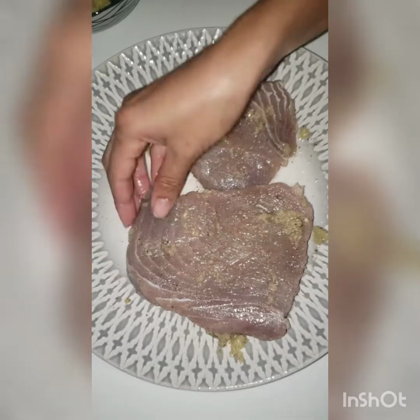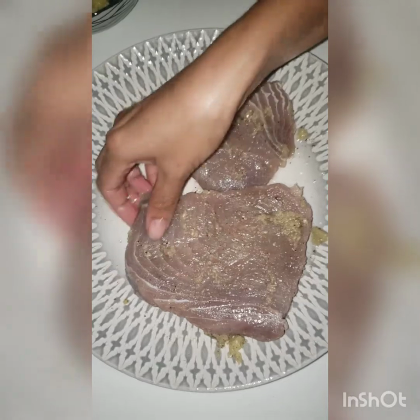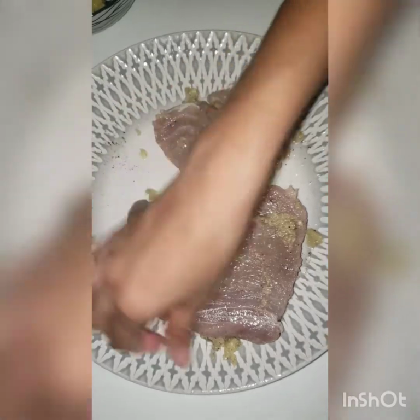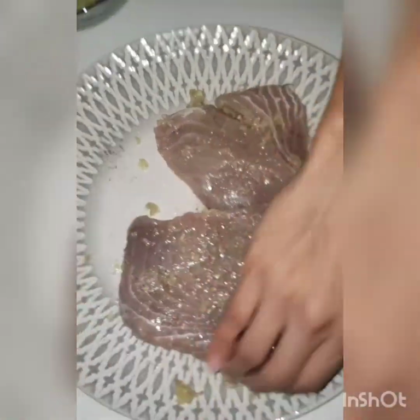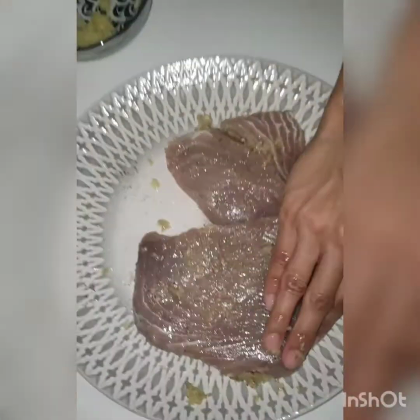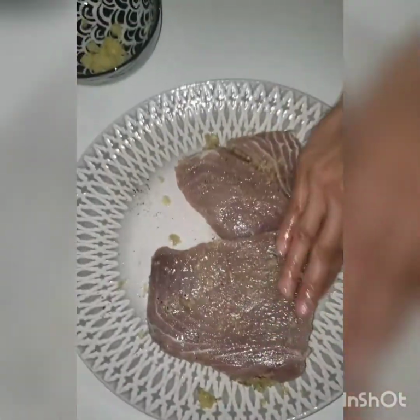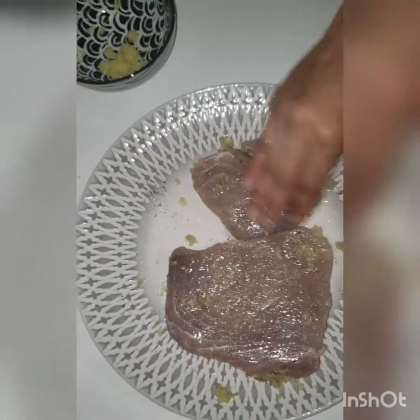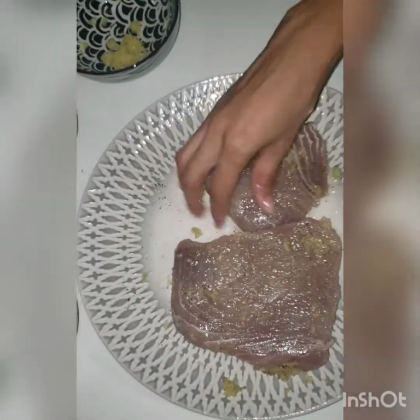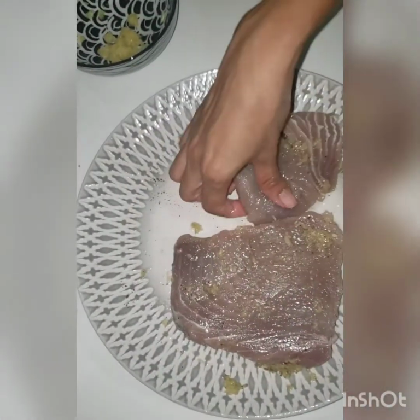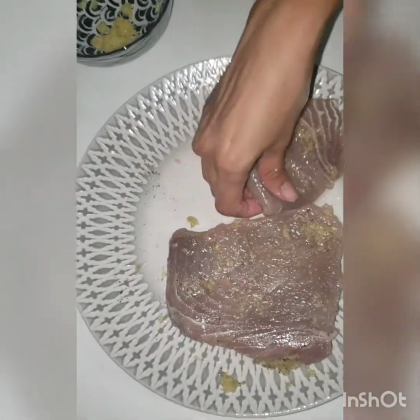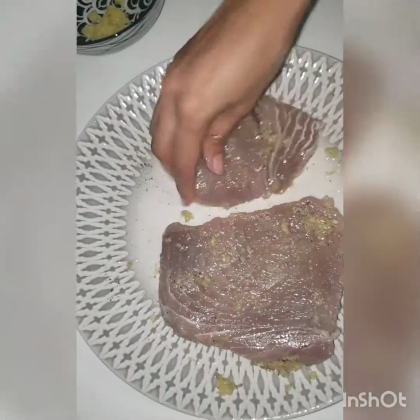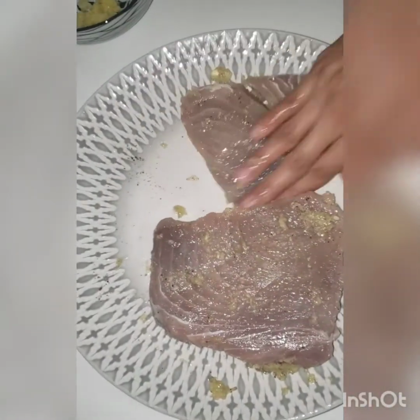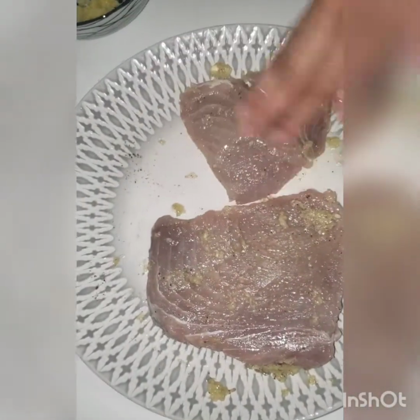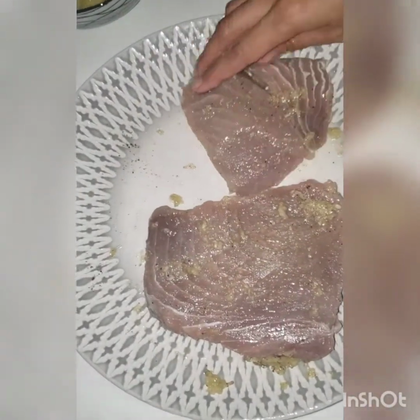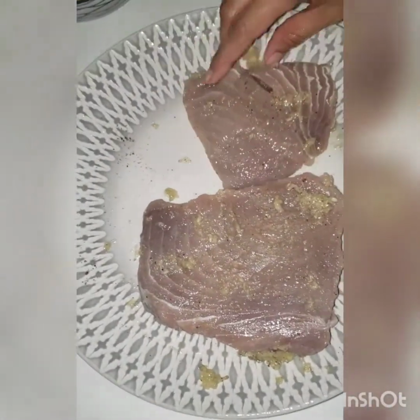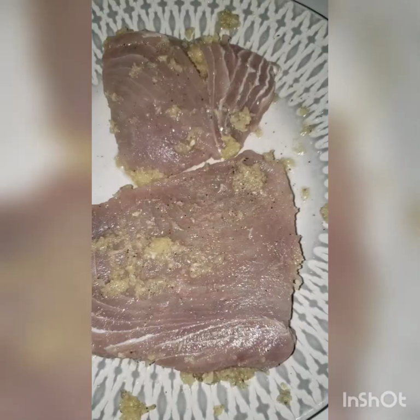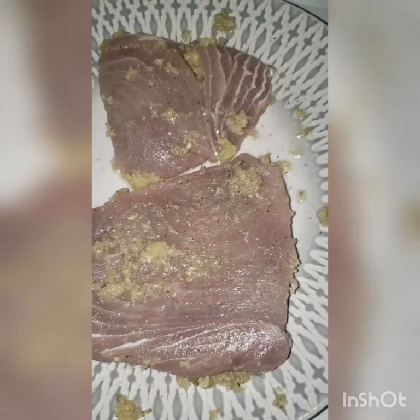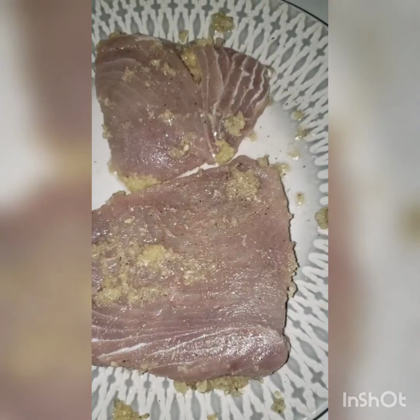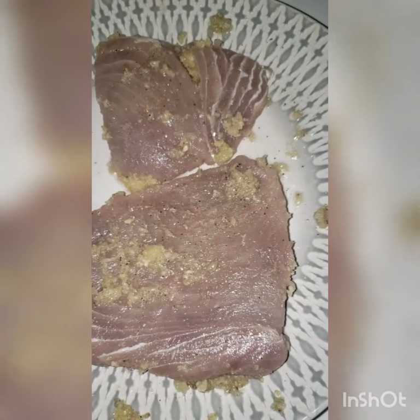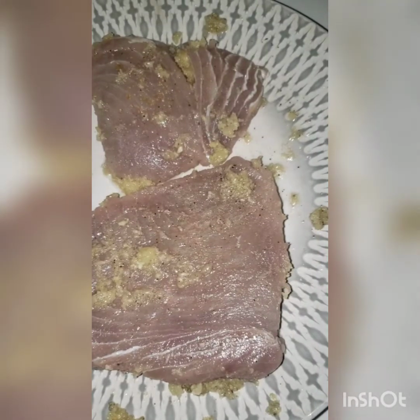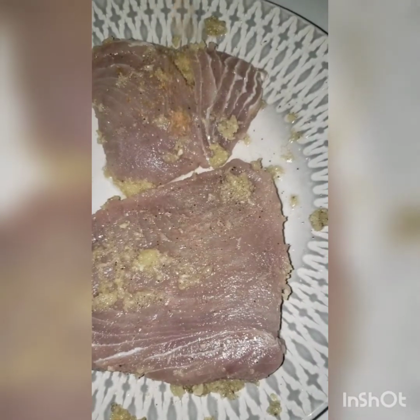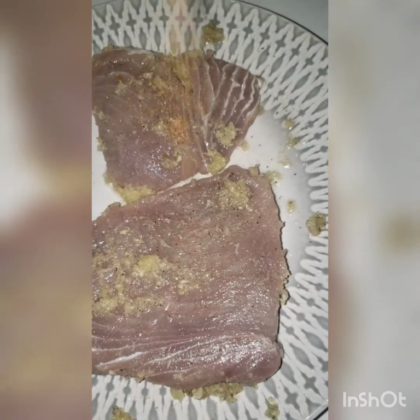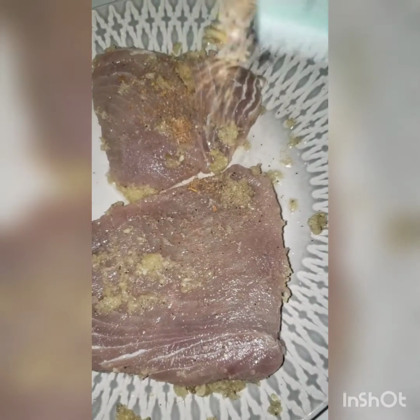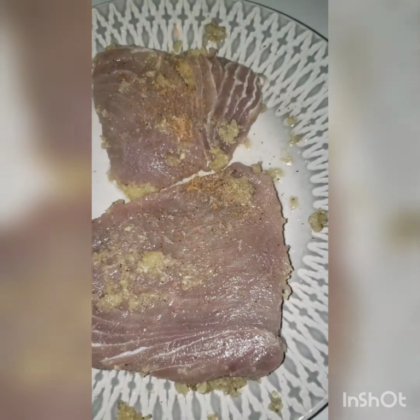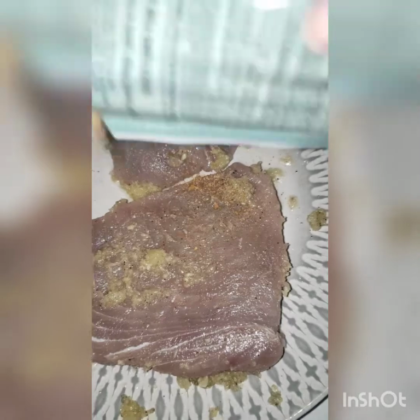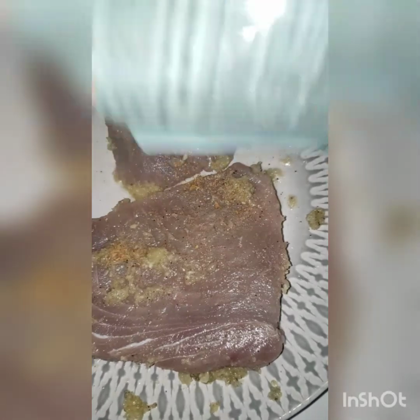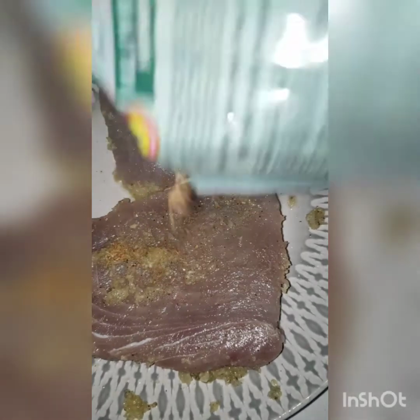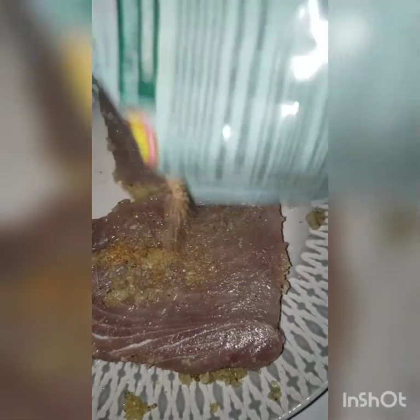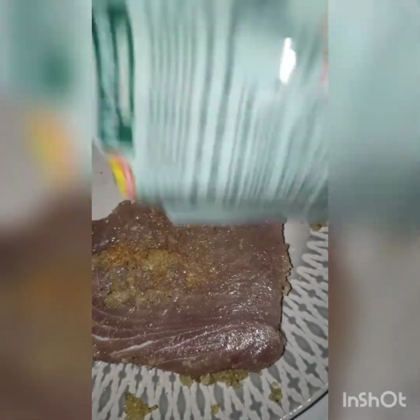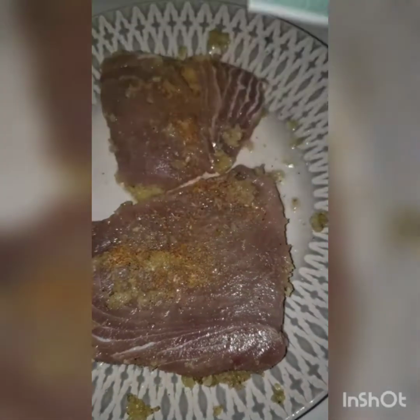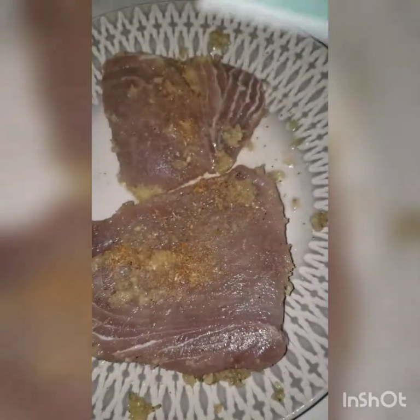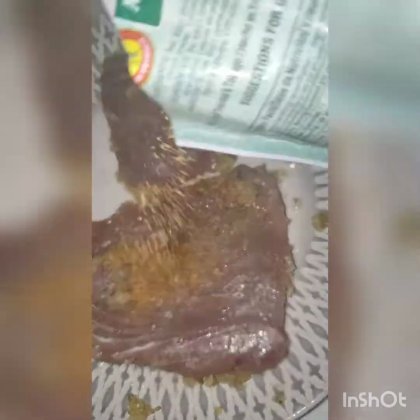I generally use one hand for touching the meat, and one hand for touching the packages and bottles.